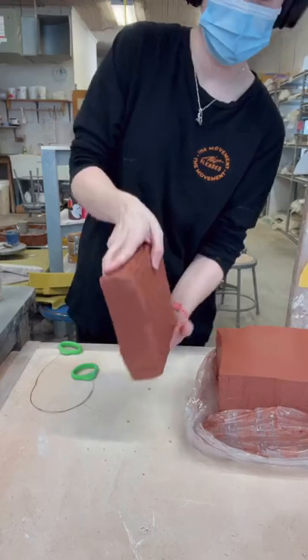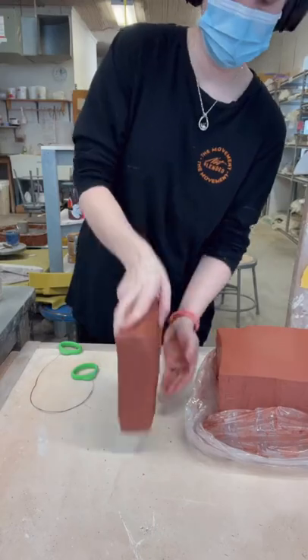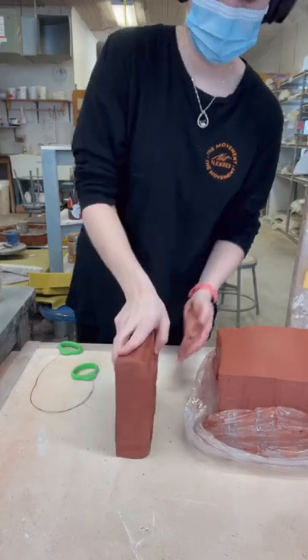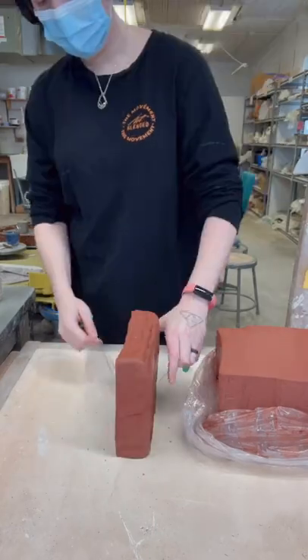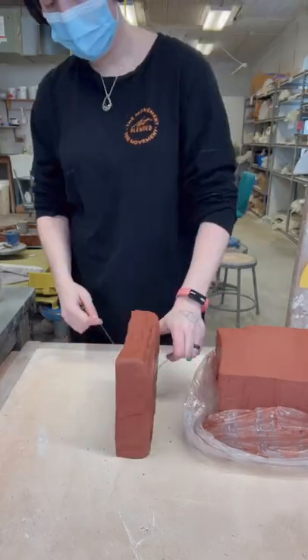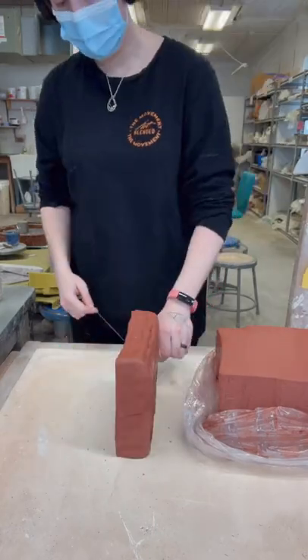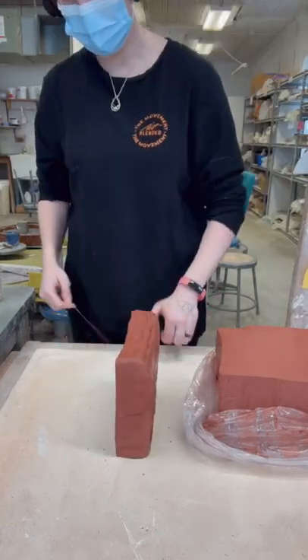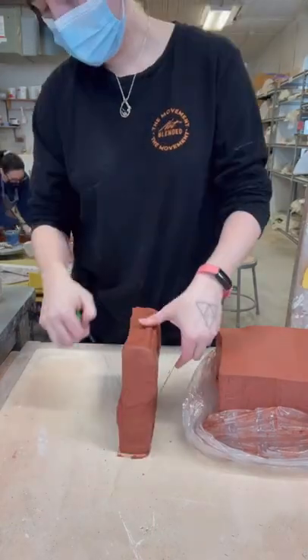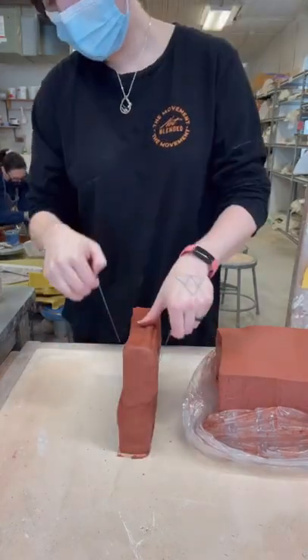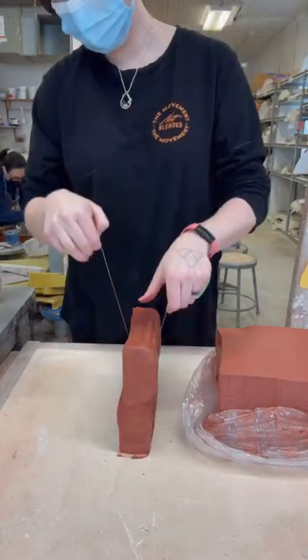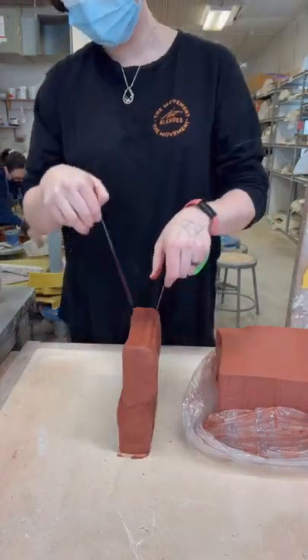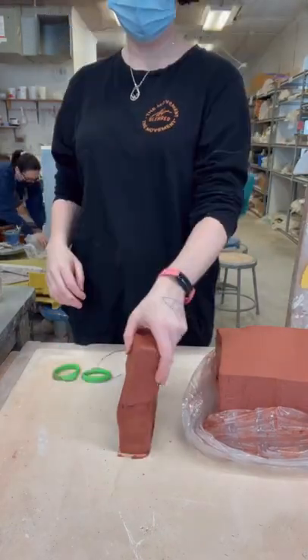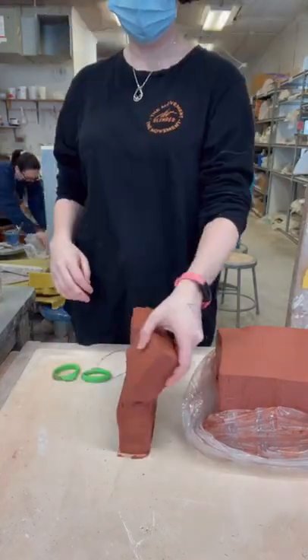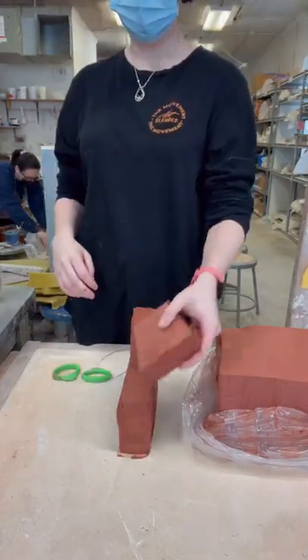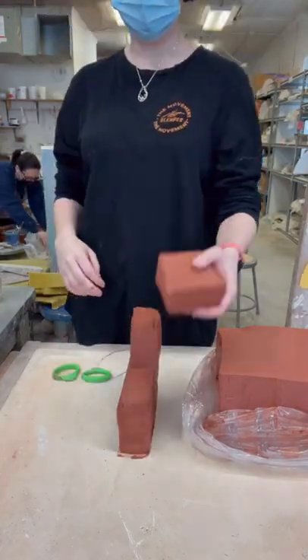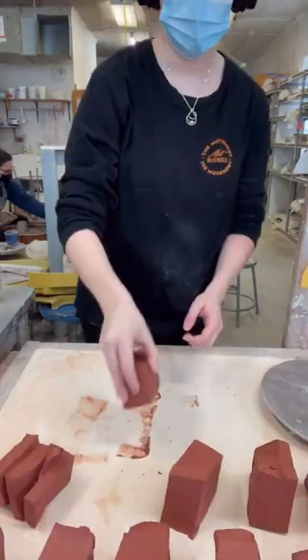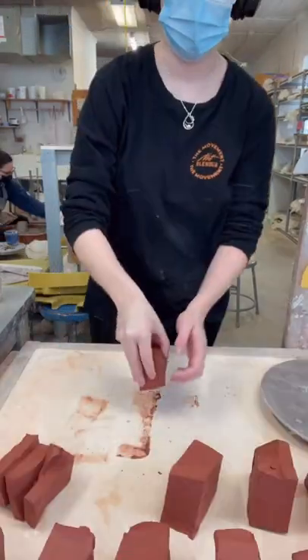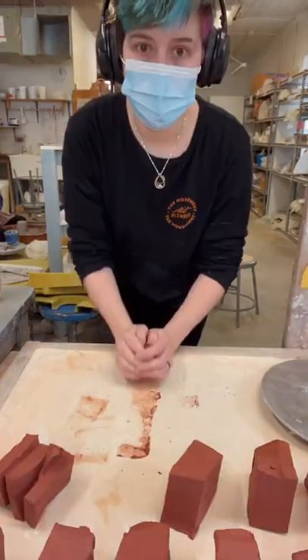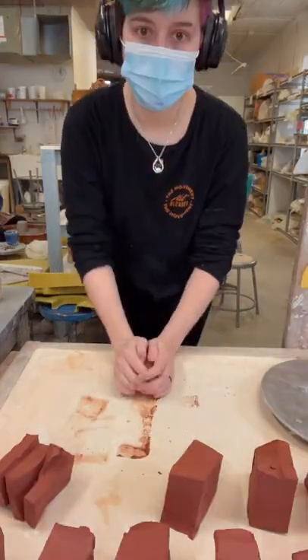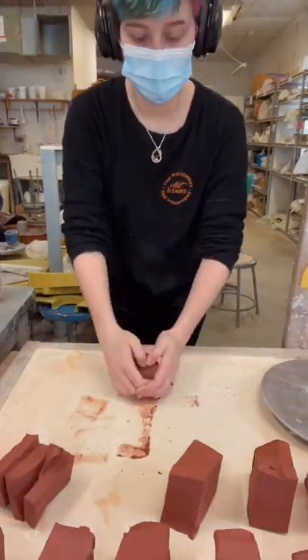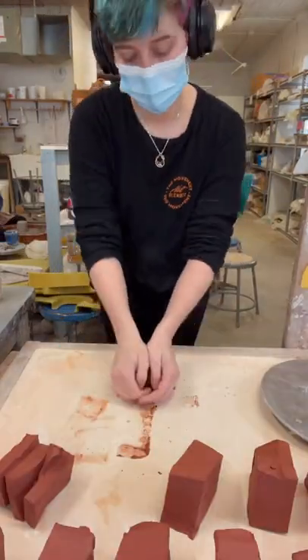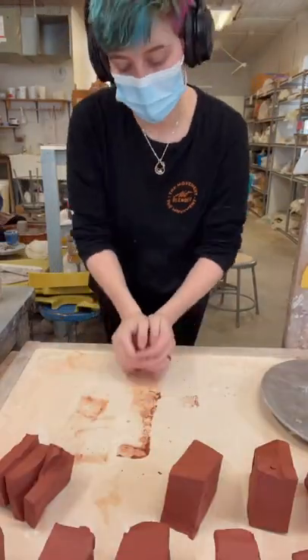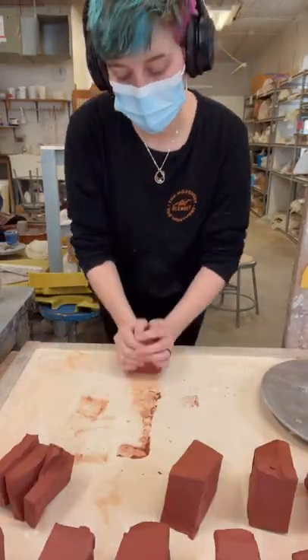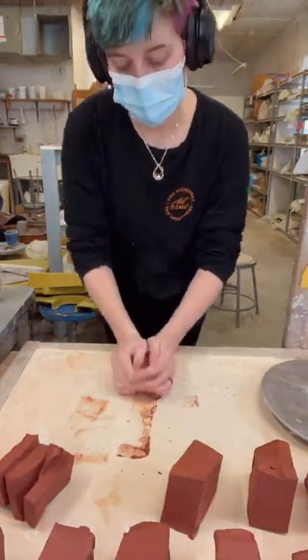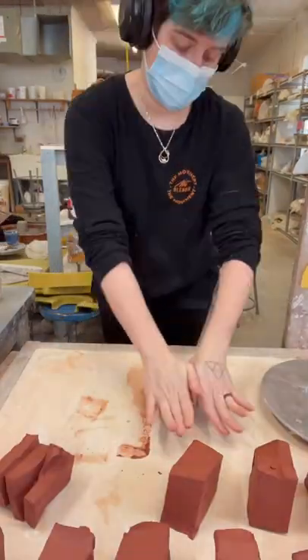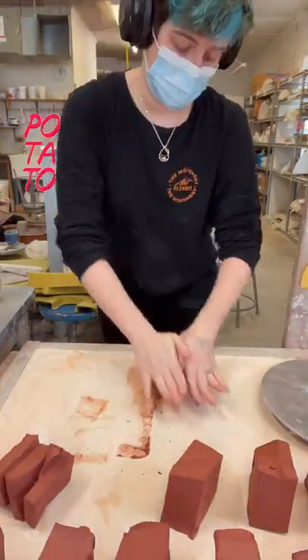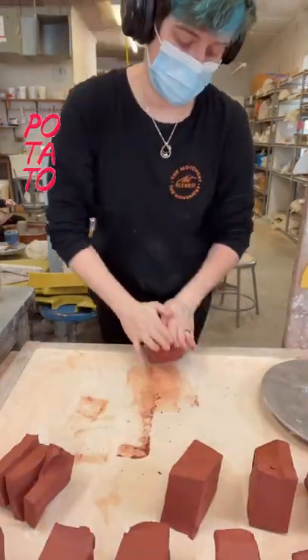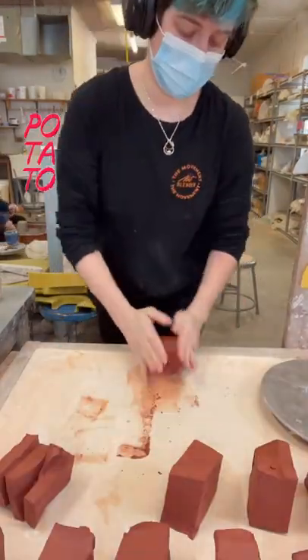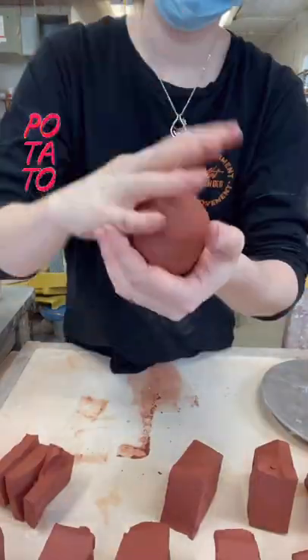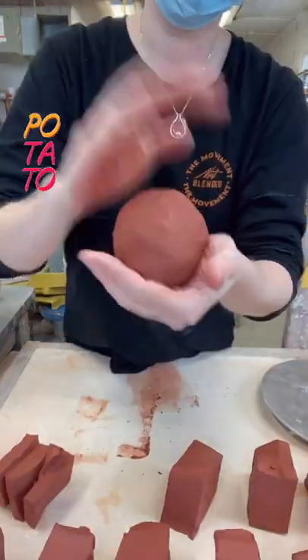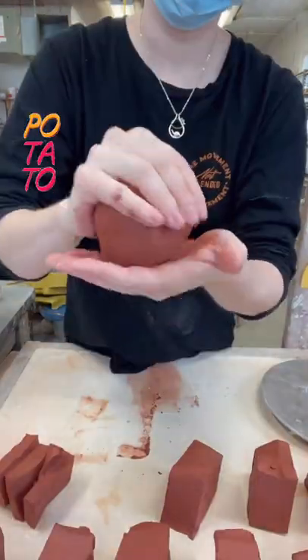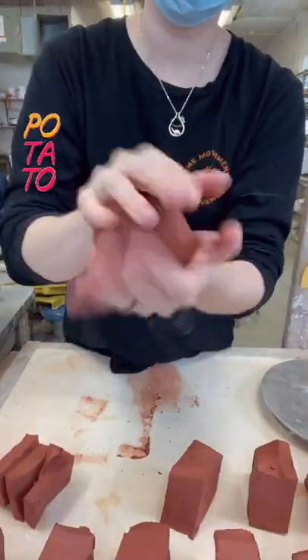Hi guys, I'm Make Pottery for Nerds and today I'm starting a fresh batch of Hobbit mugs.